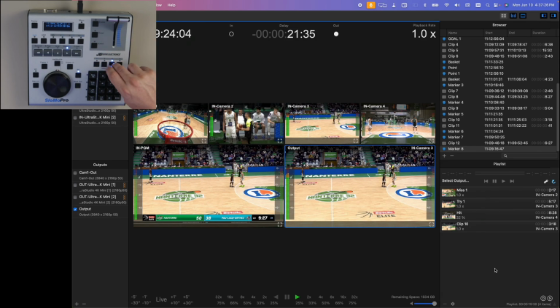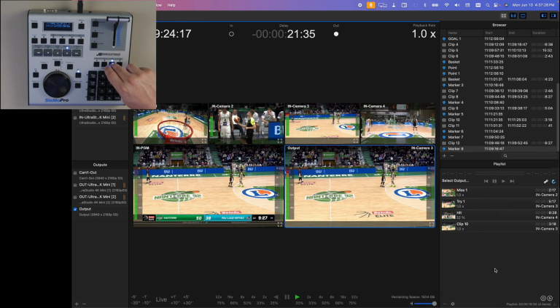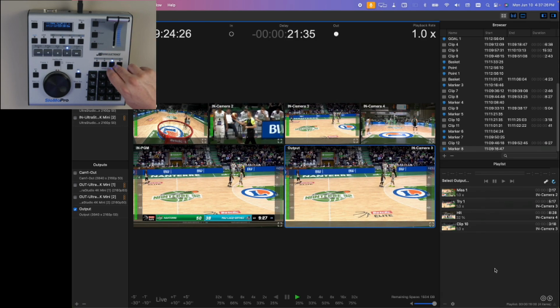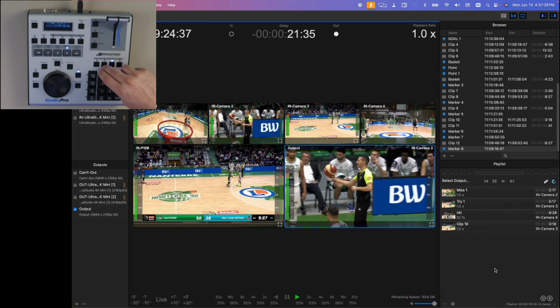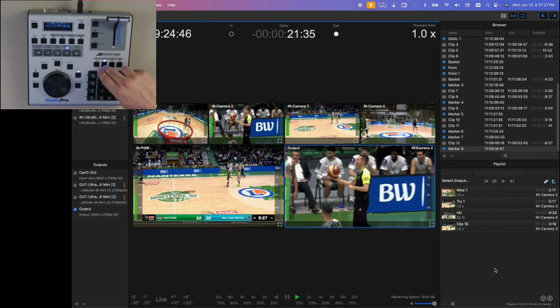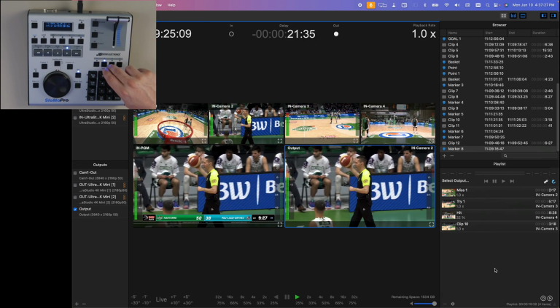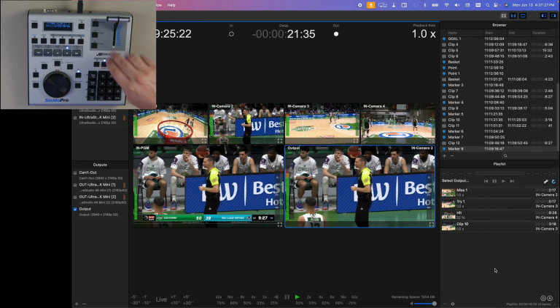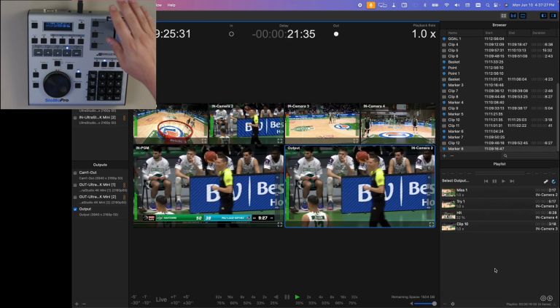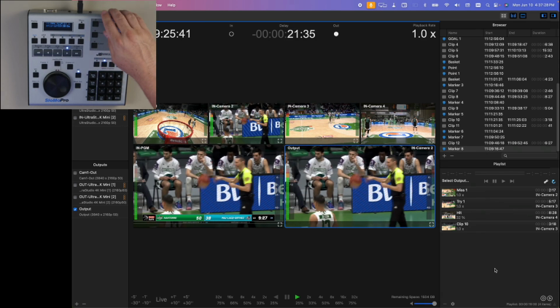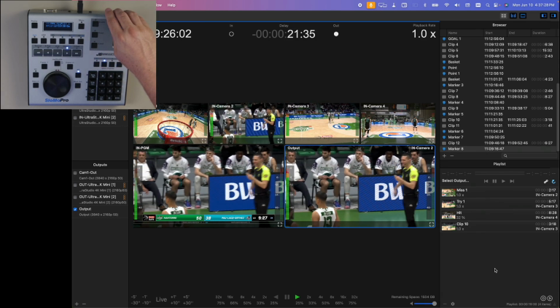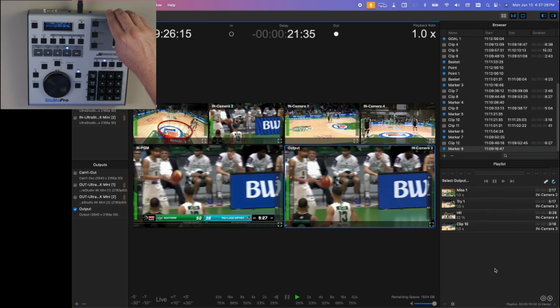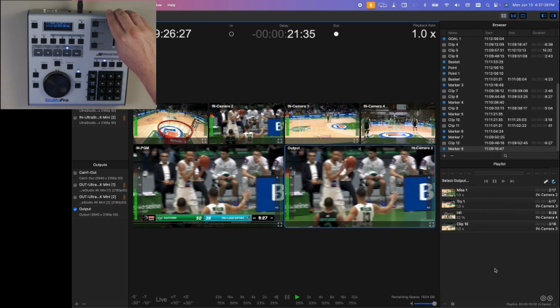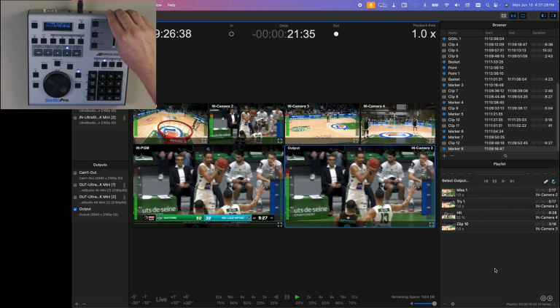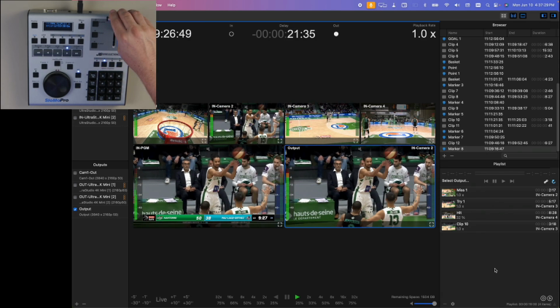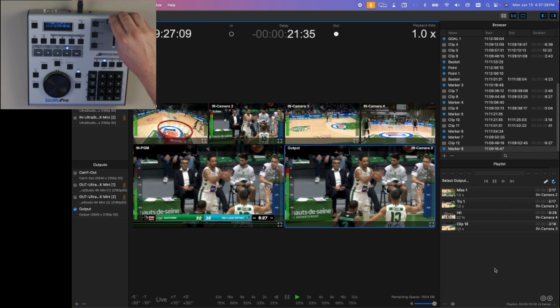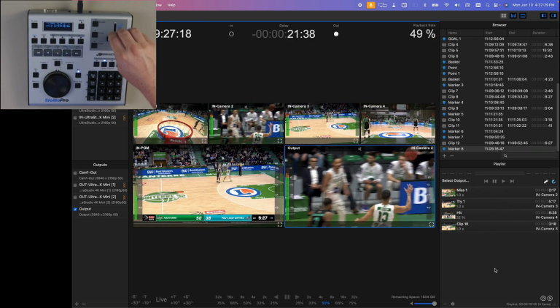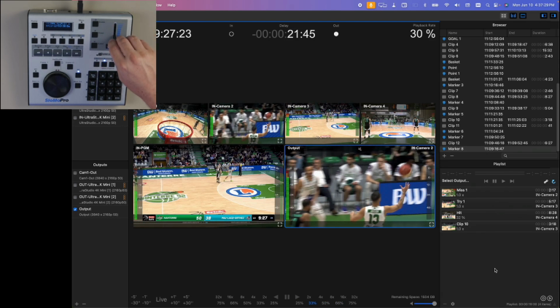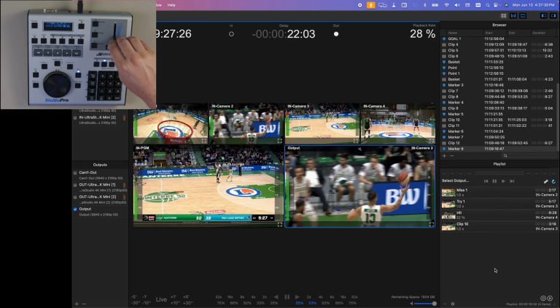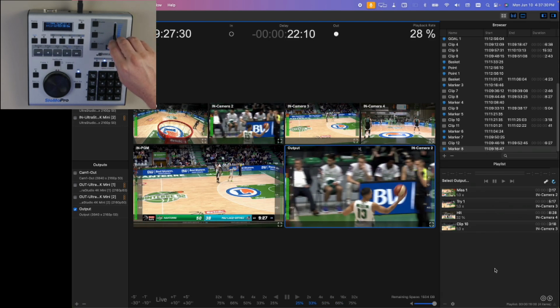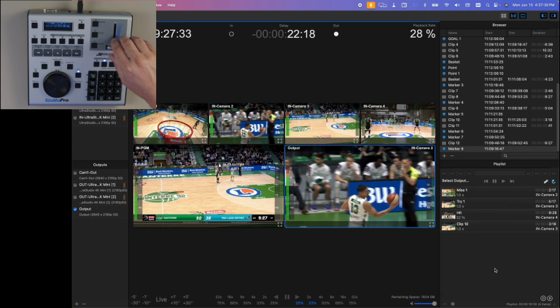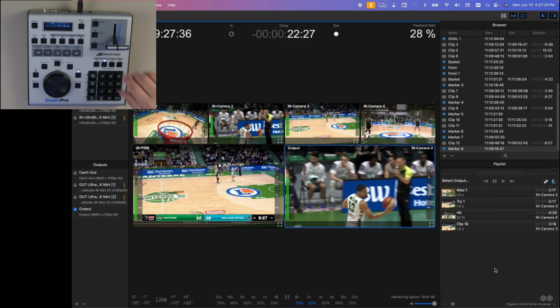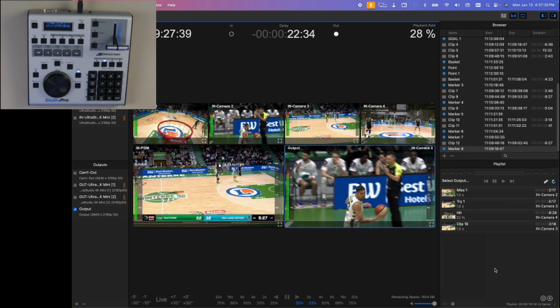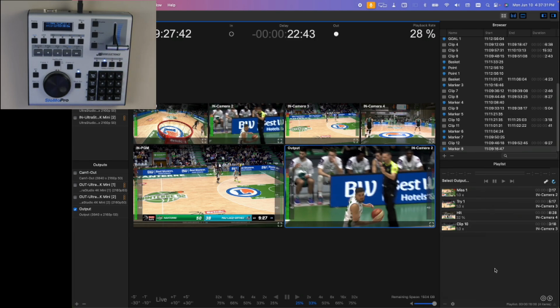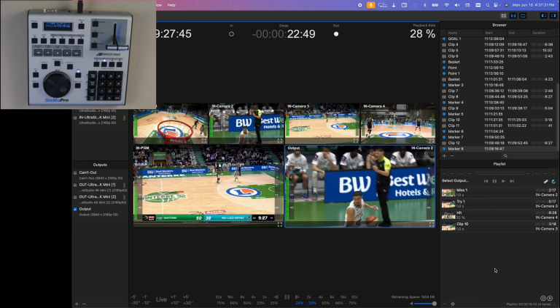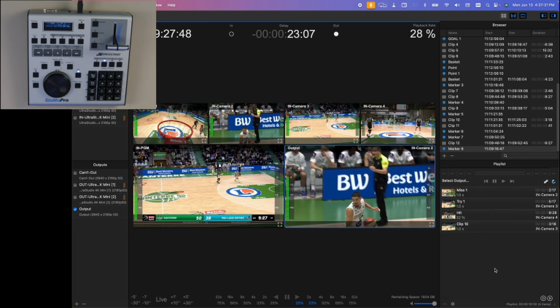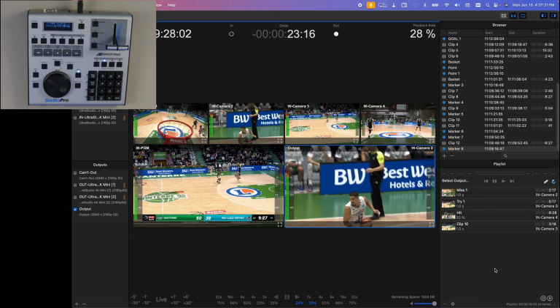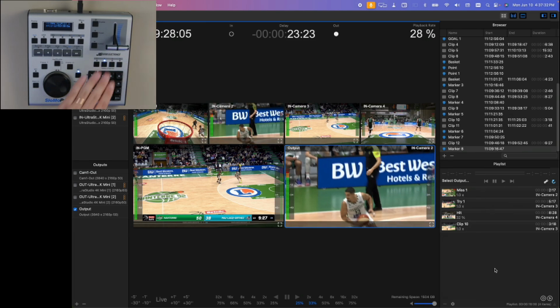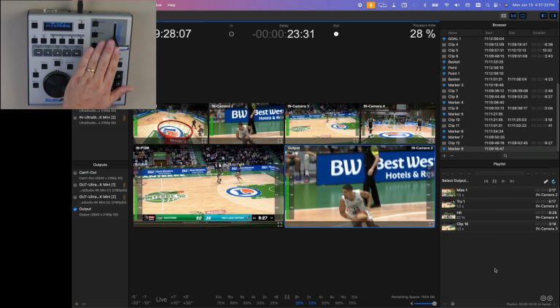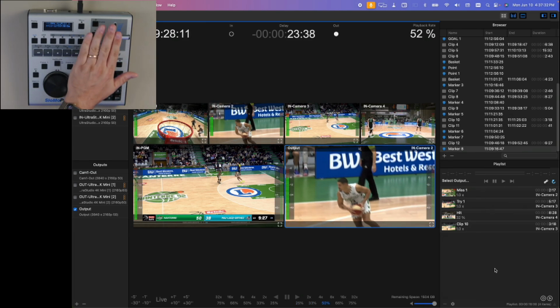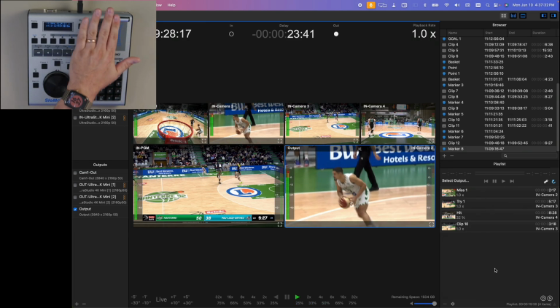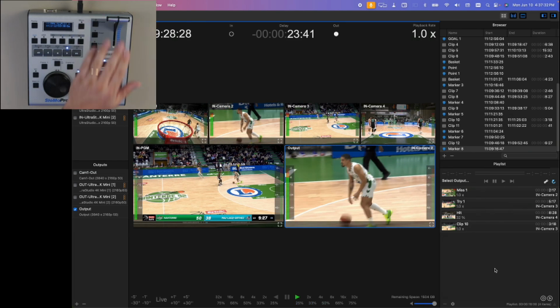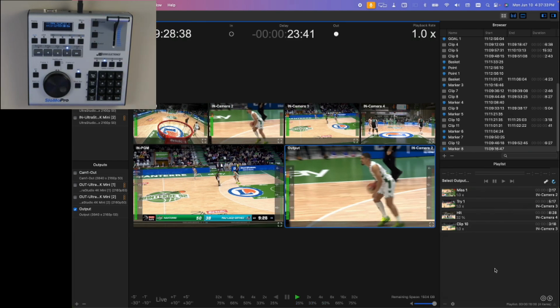Let's find an interesting shot here — him passing the ball. I can immediately slow it back down and bring it back up.